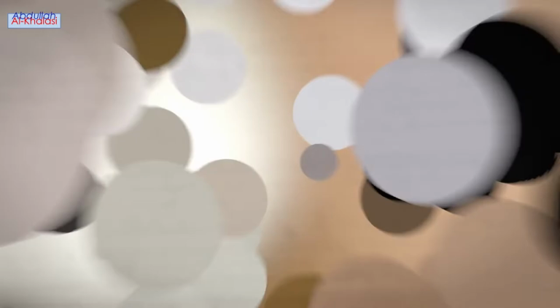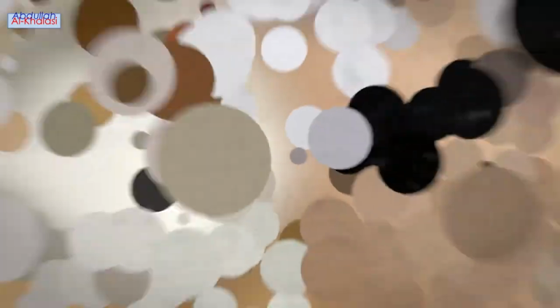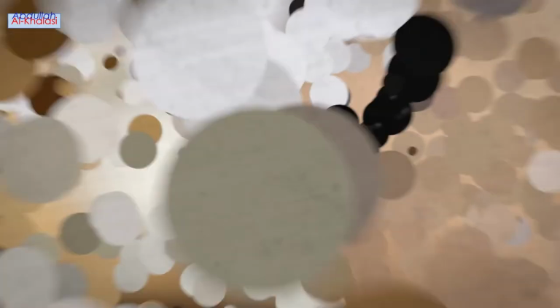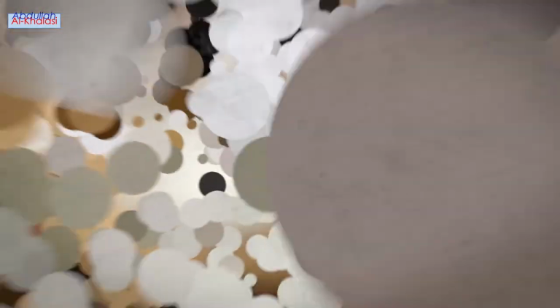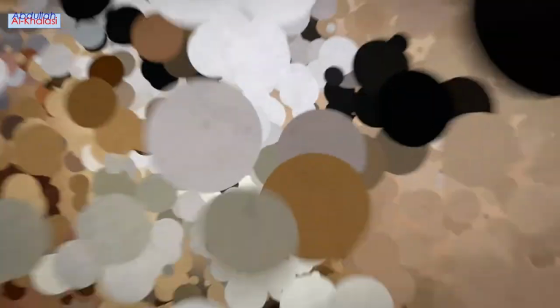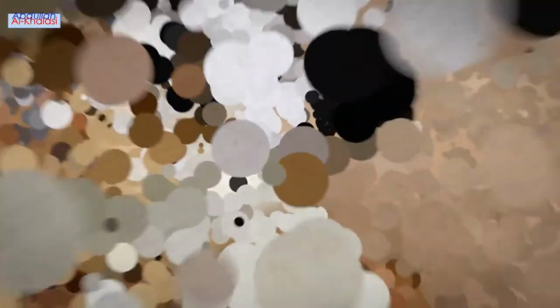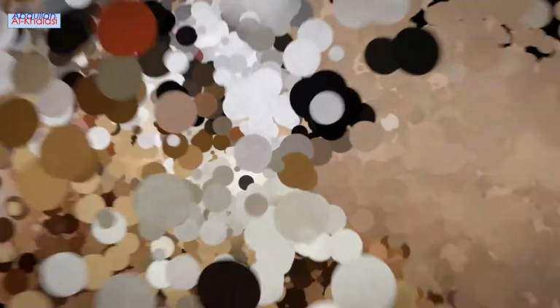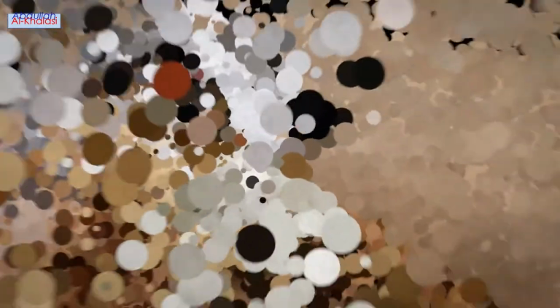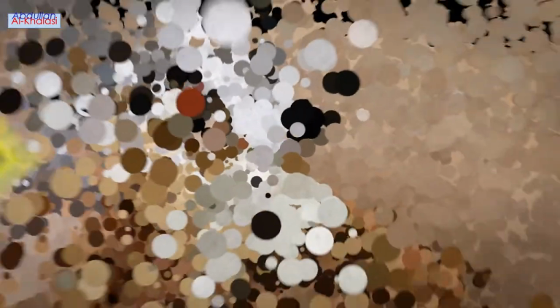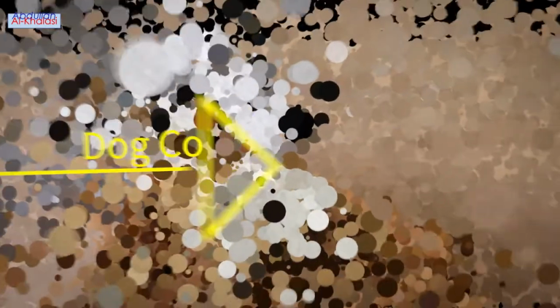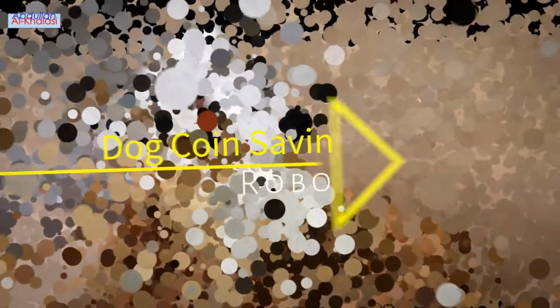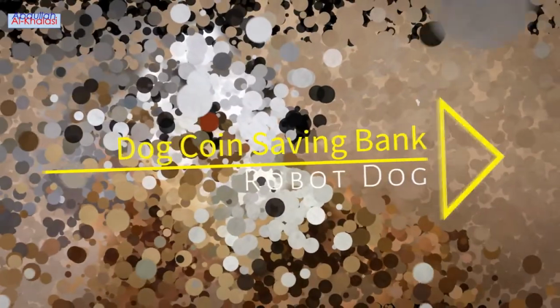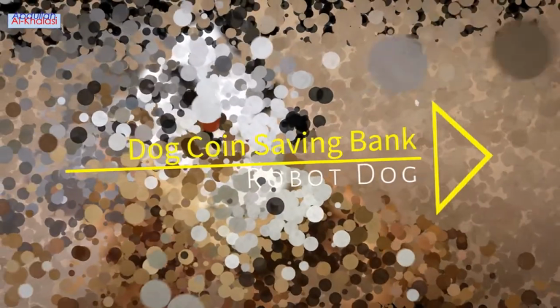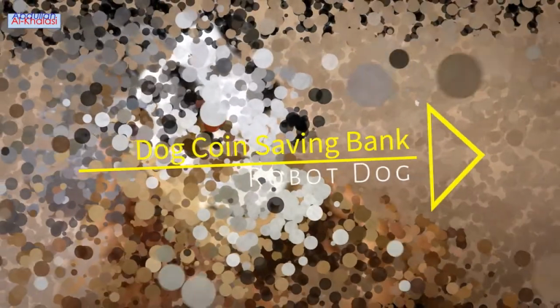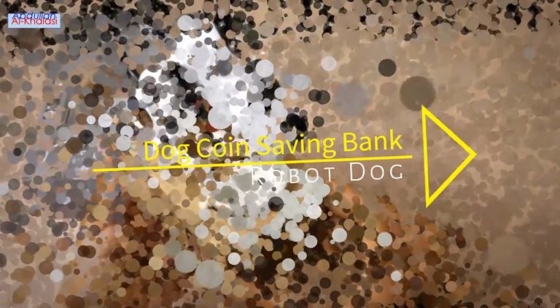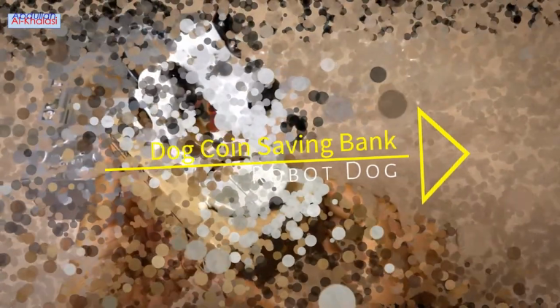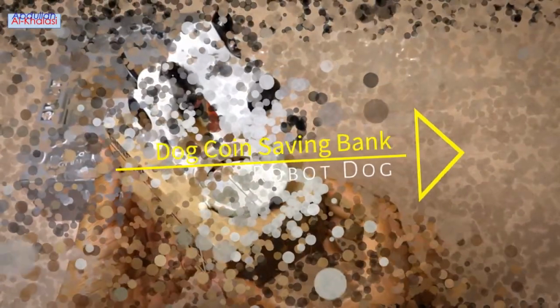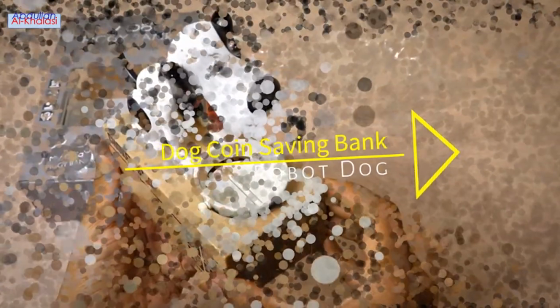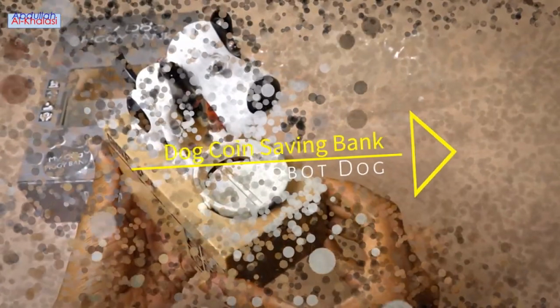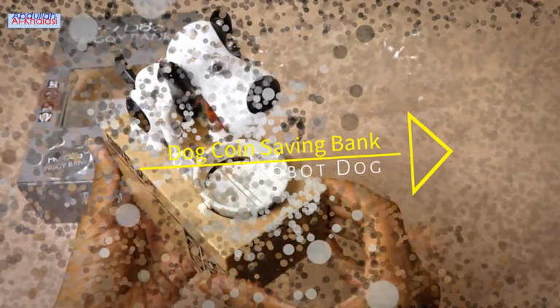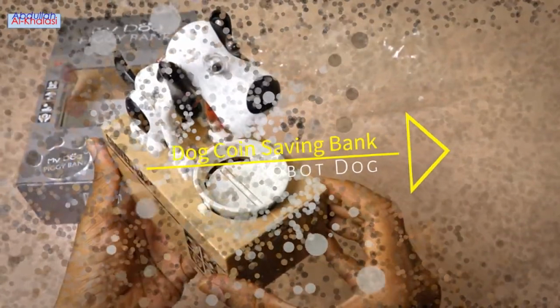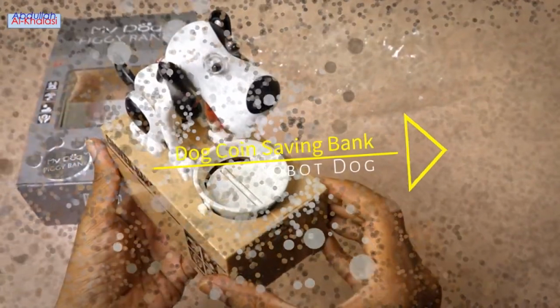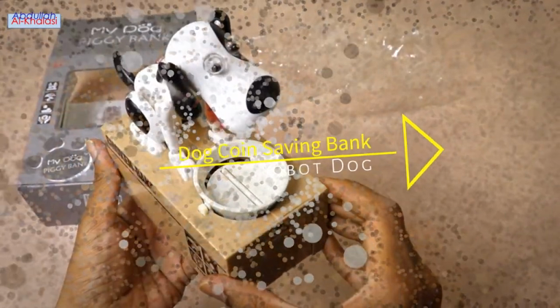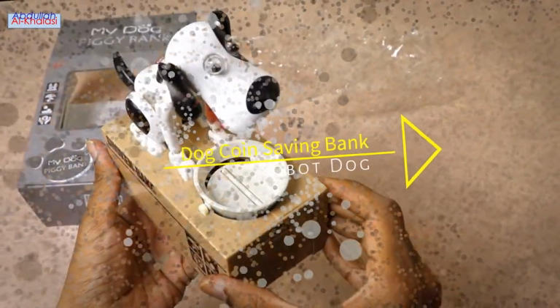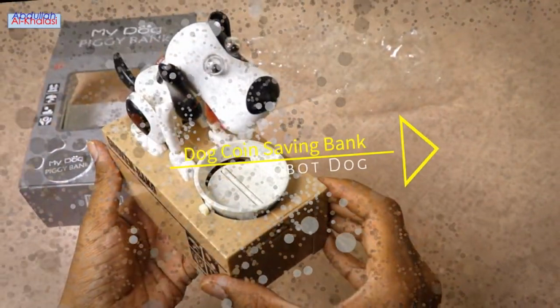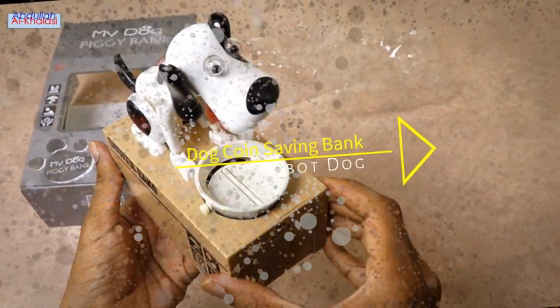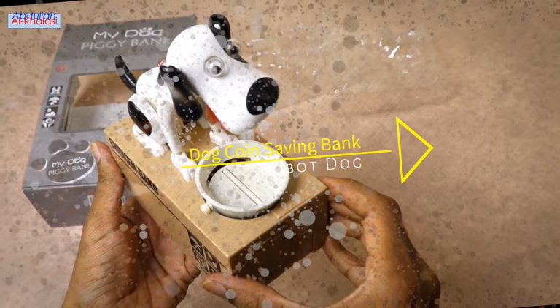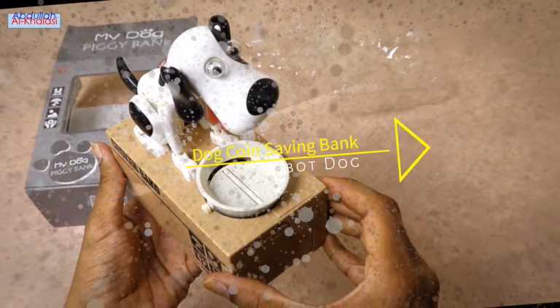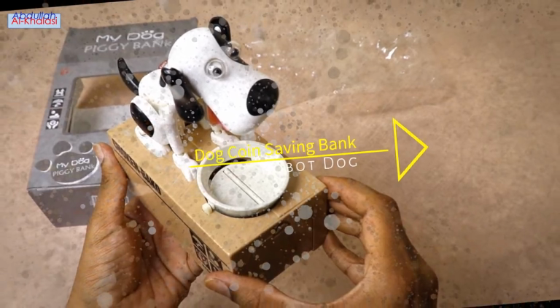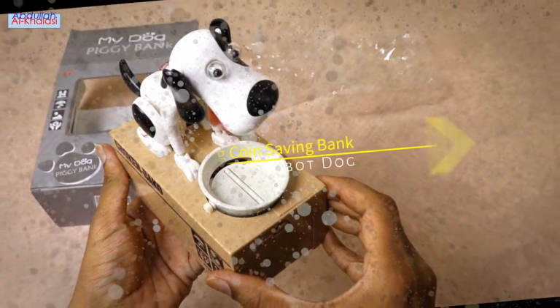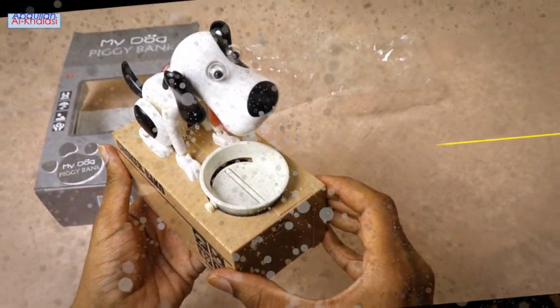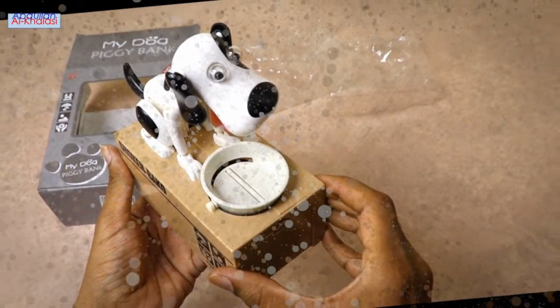Hello guys, I hope you all are doing well. In today's video, I am going to unbox the dog coin saving bank.